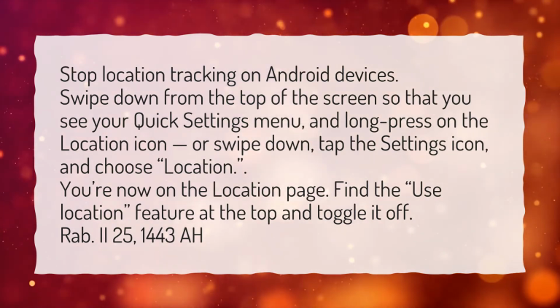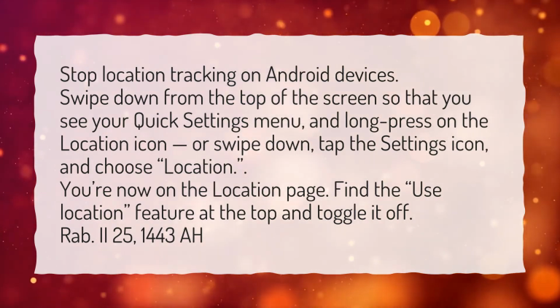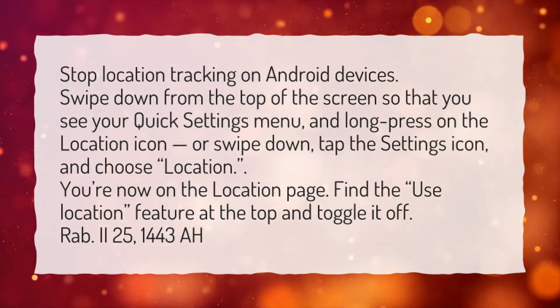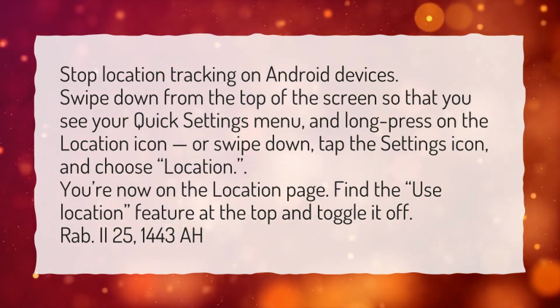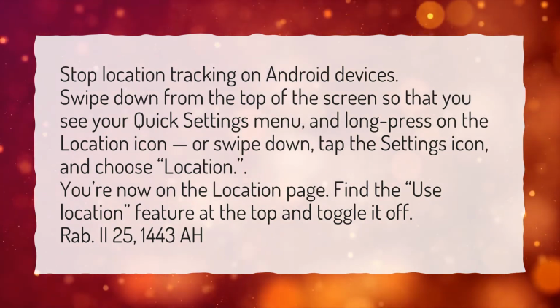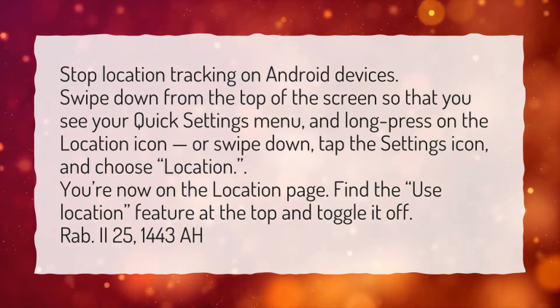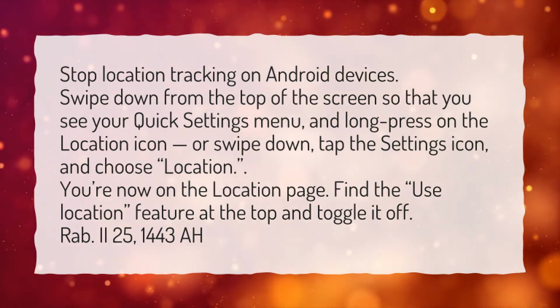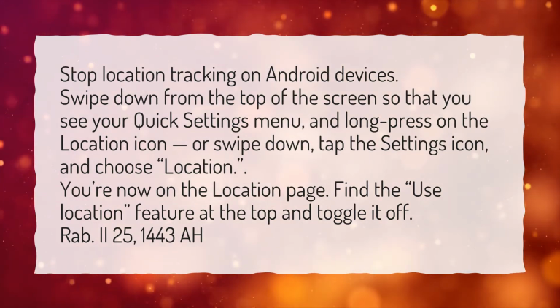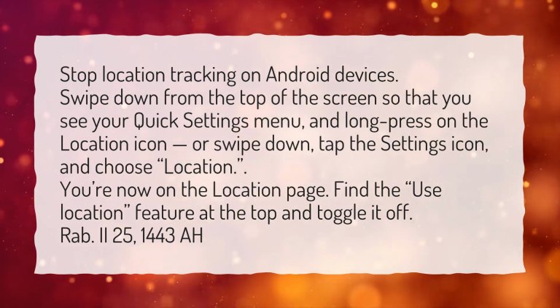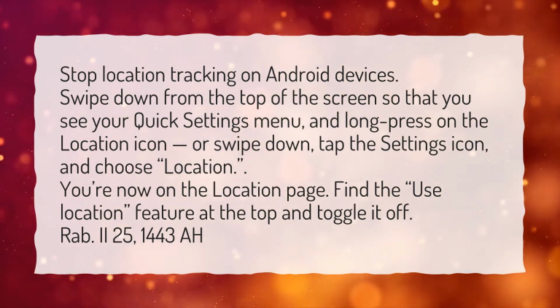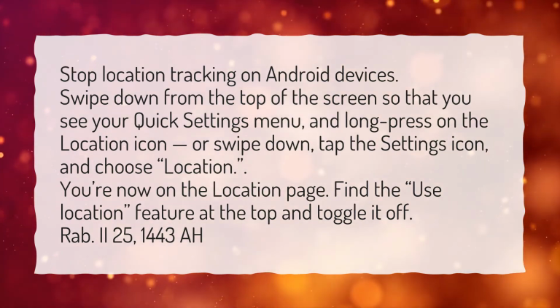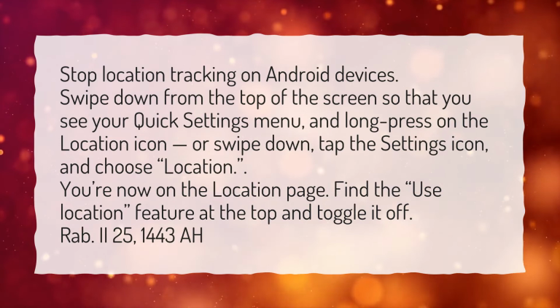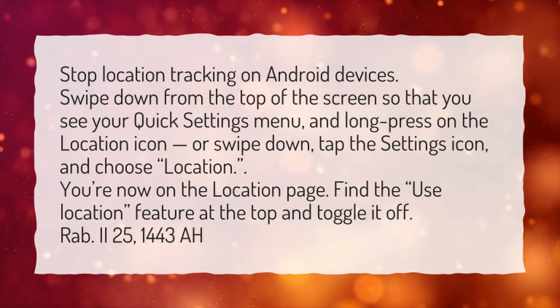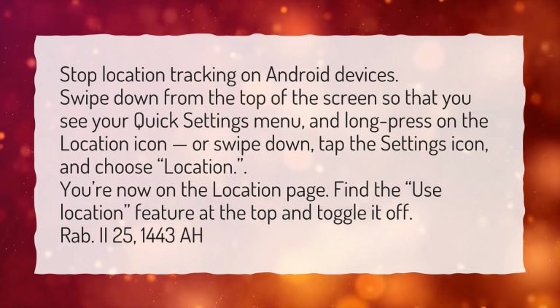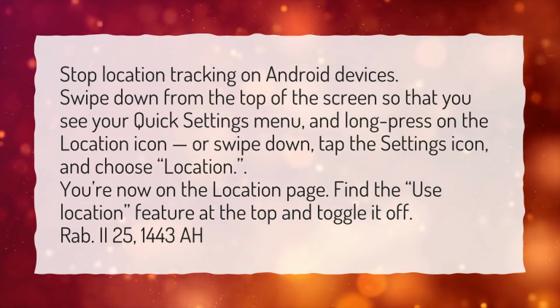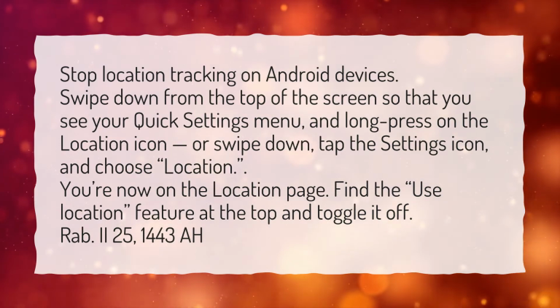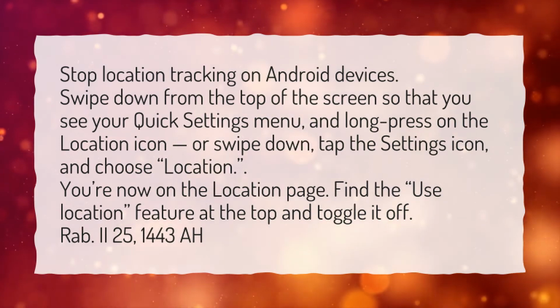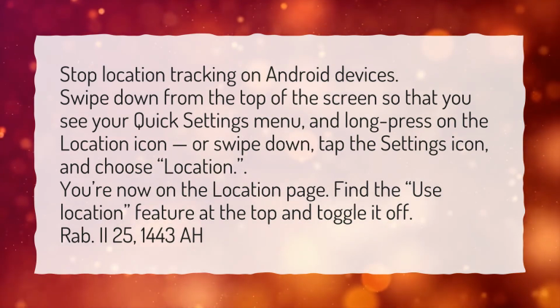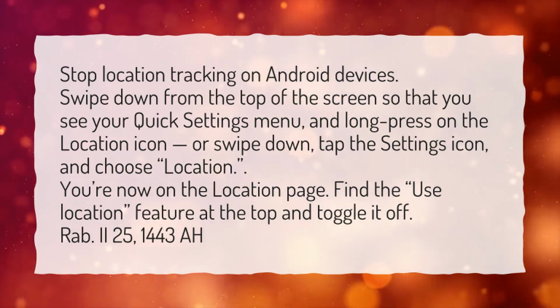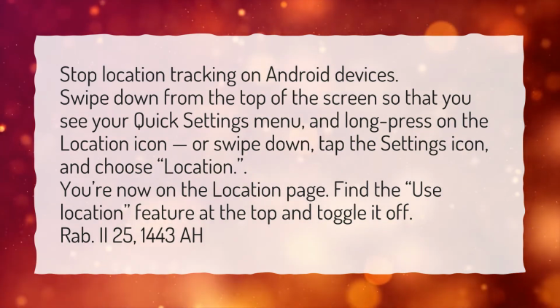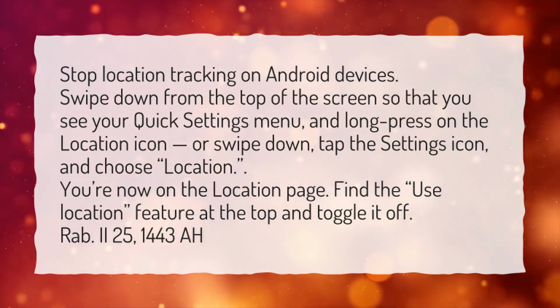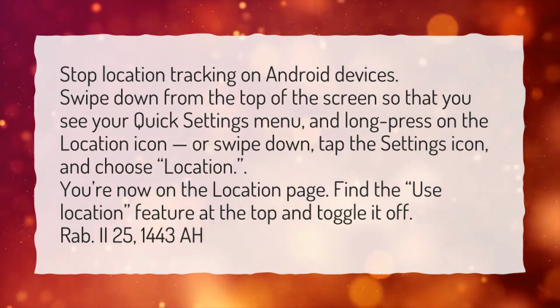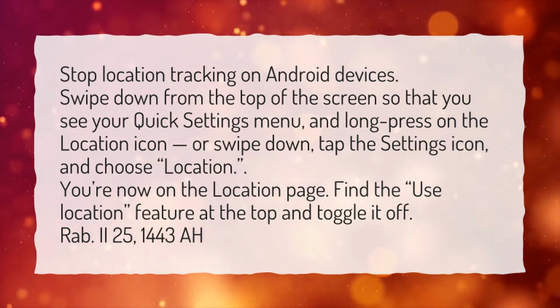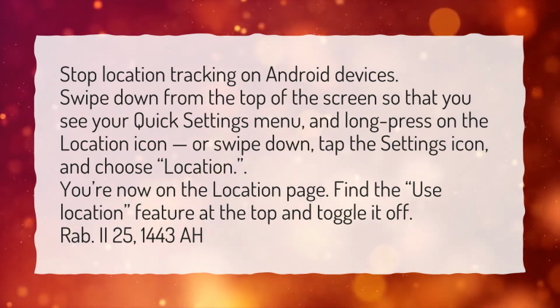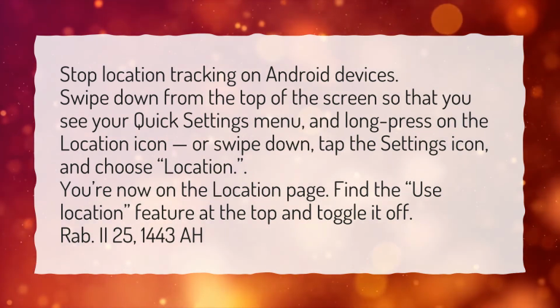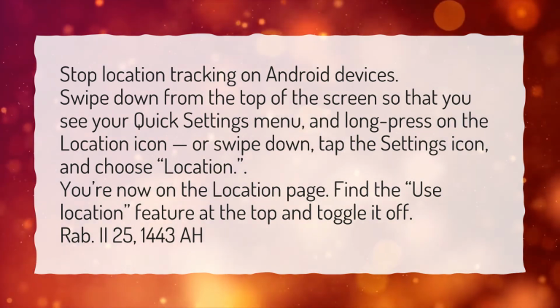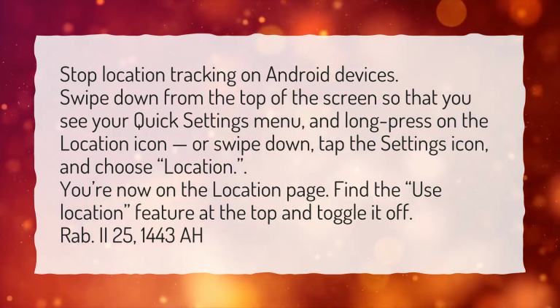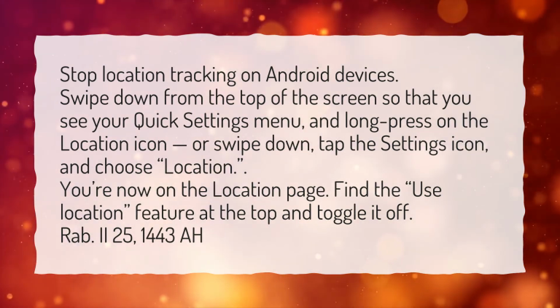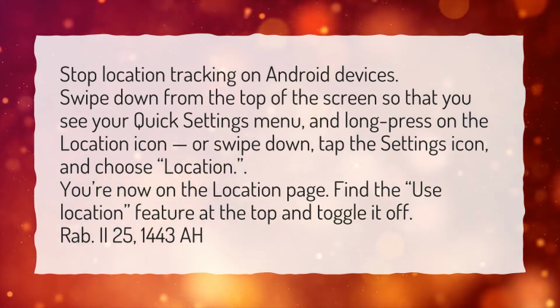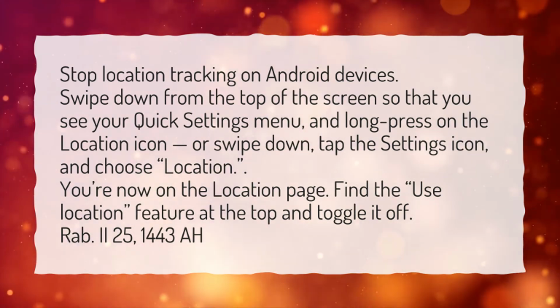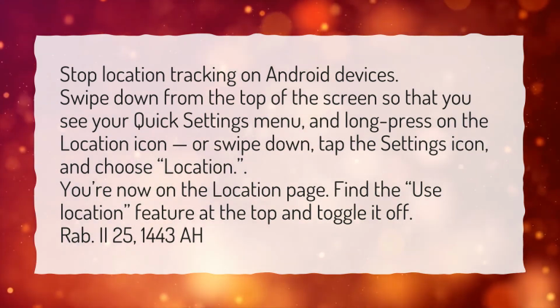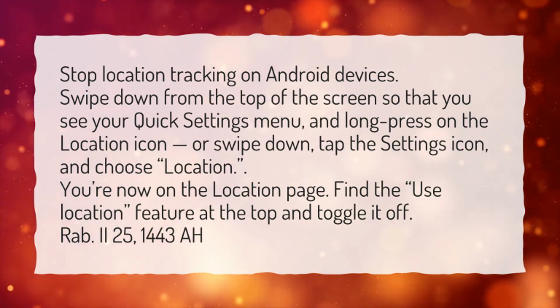Find the Use Location feature at the top and toggle it off.